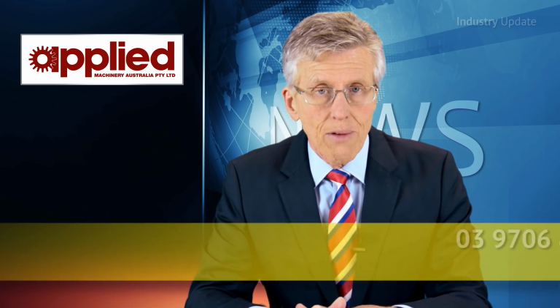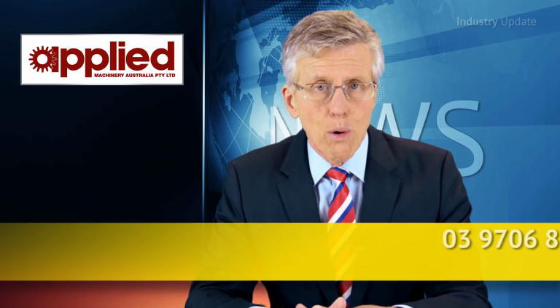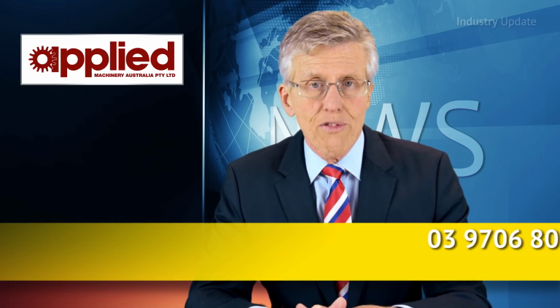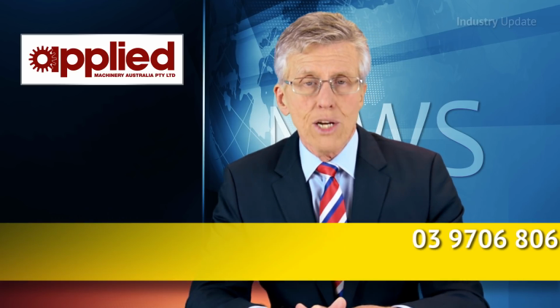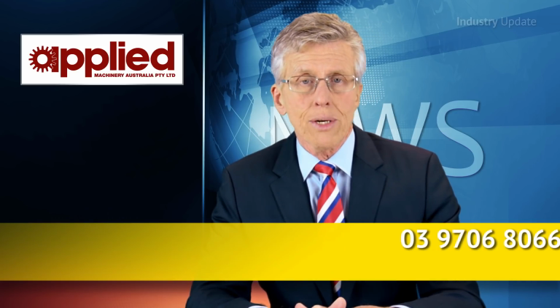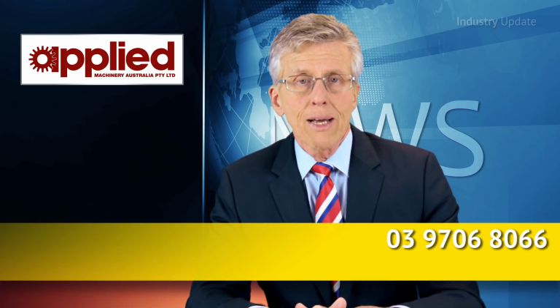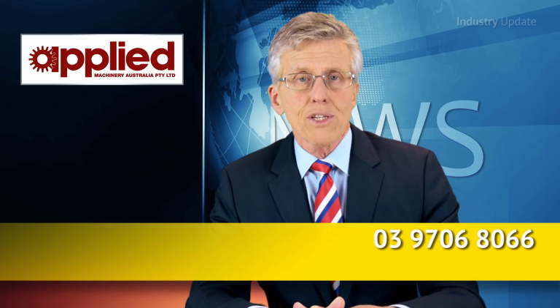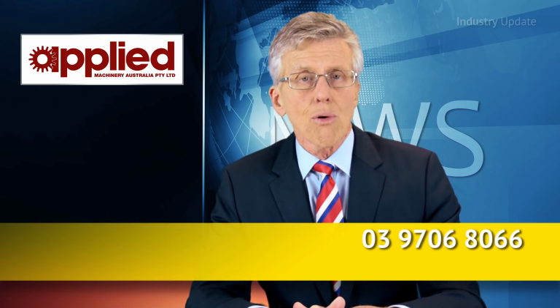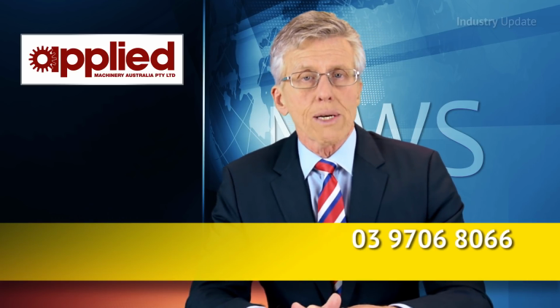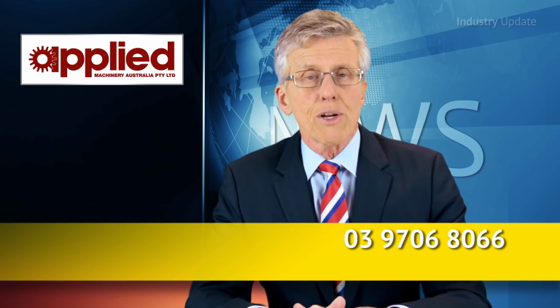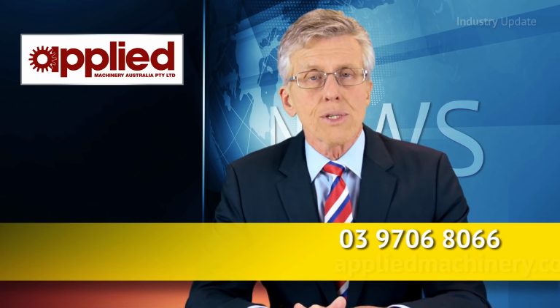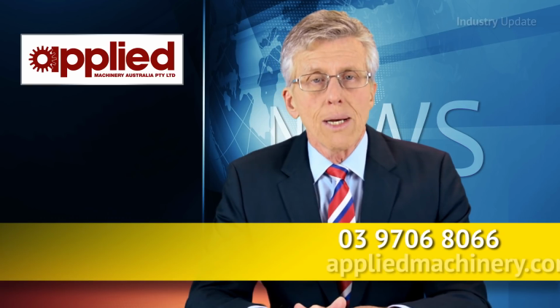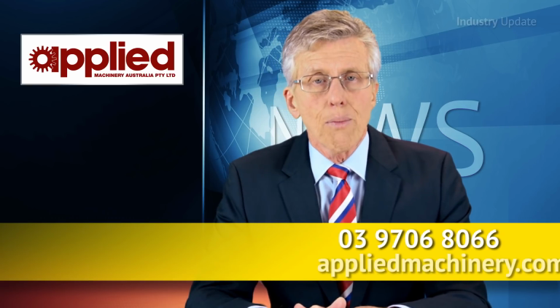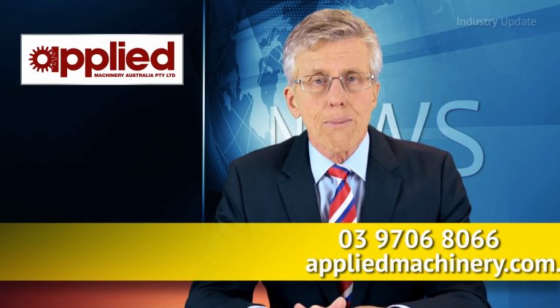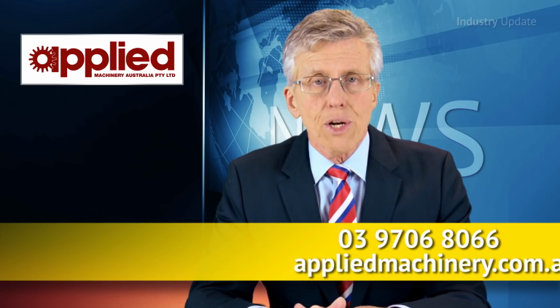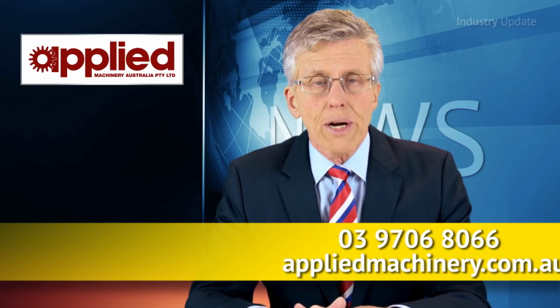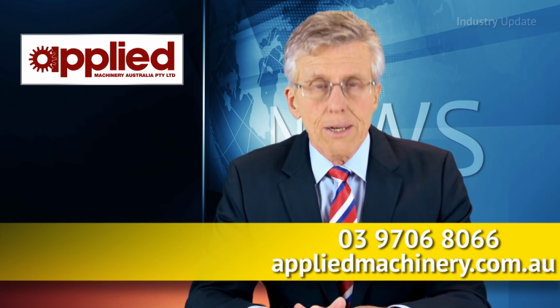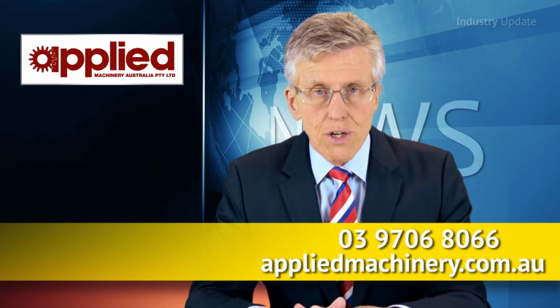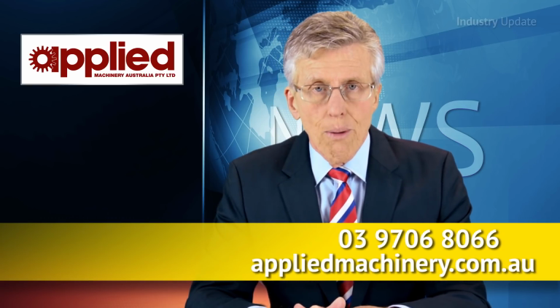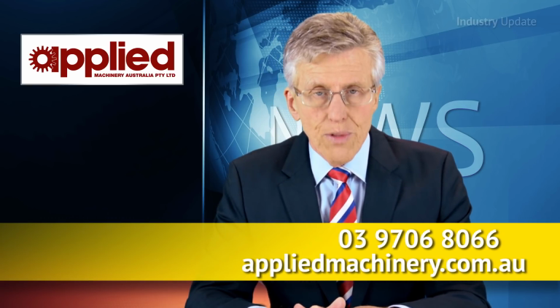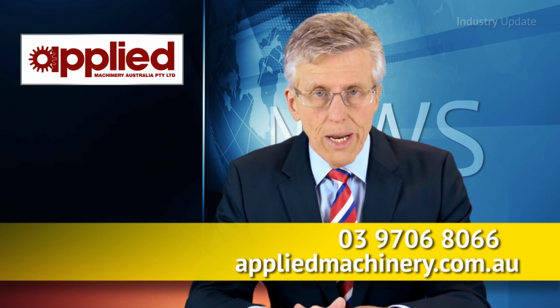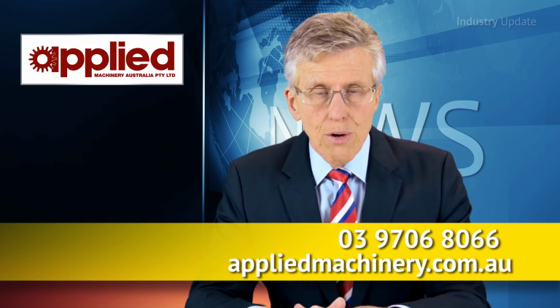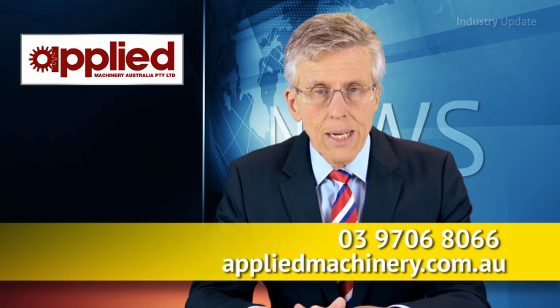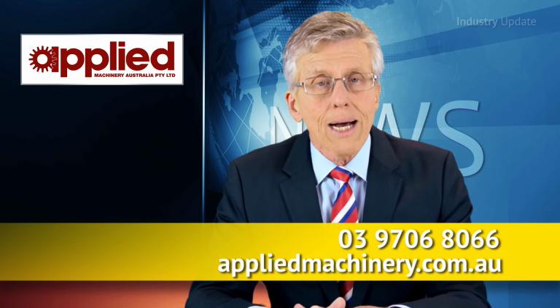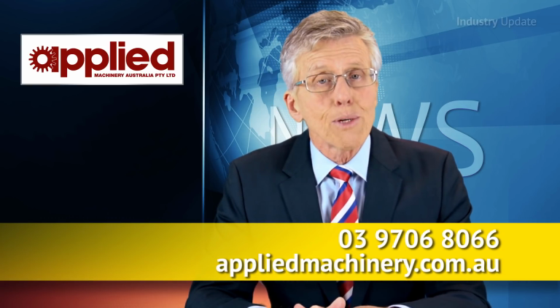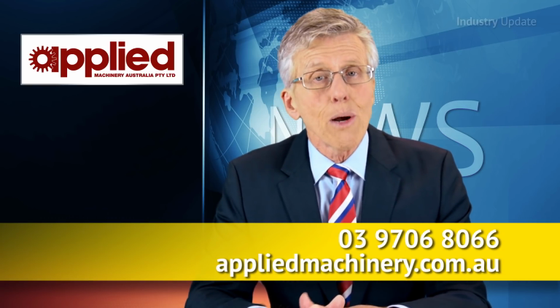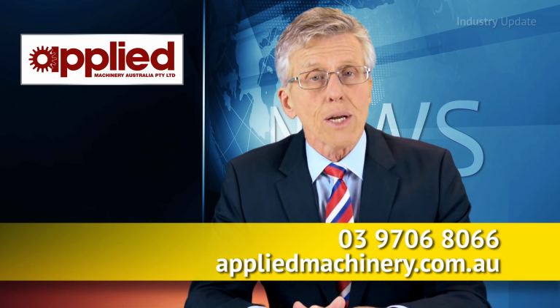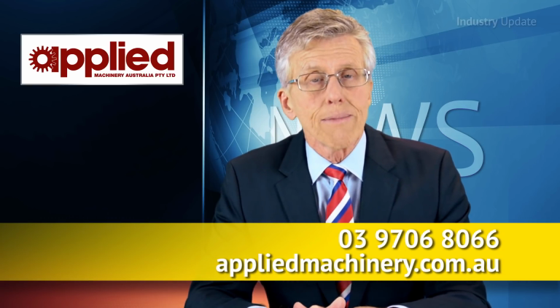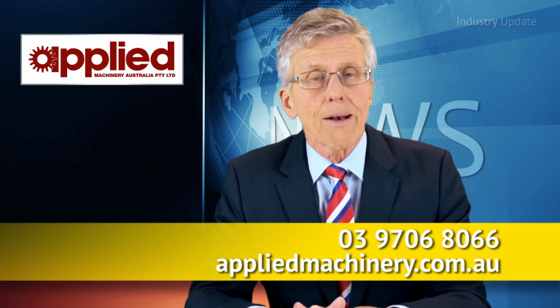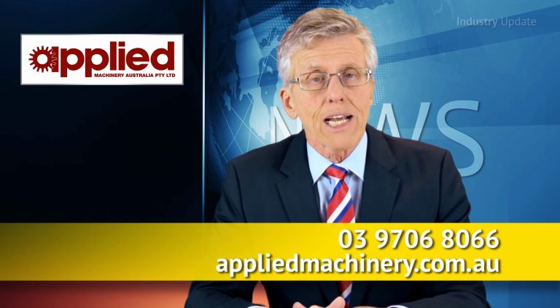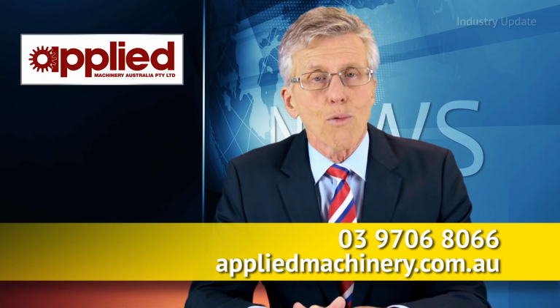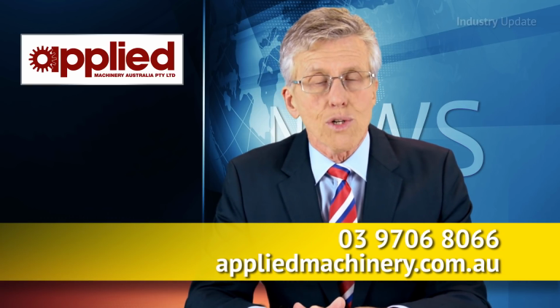For more information, visit appliedmachinery.com.au. I'm Tim Webster, and thanks for watching.